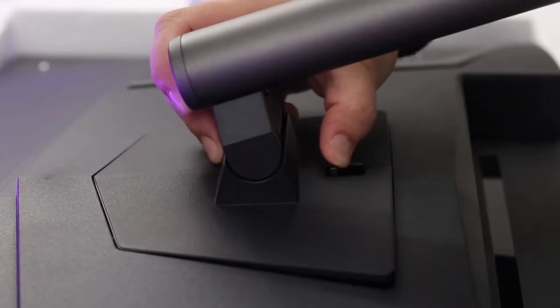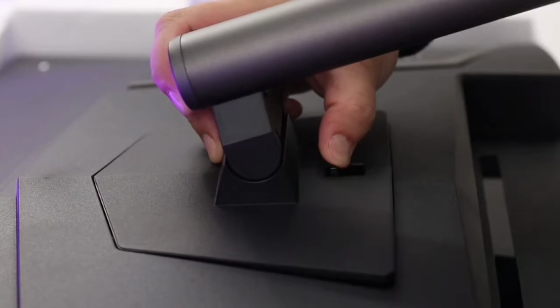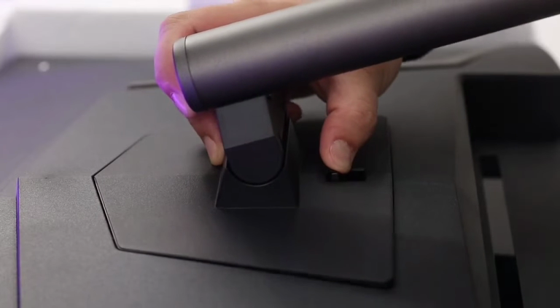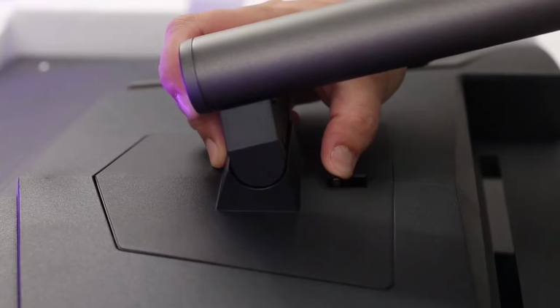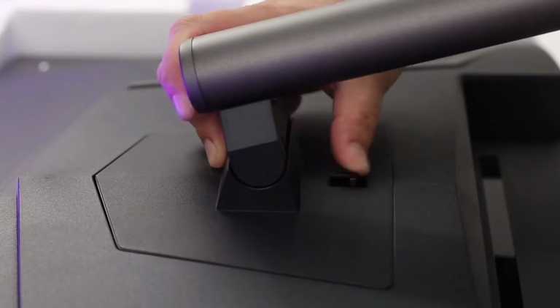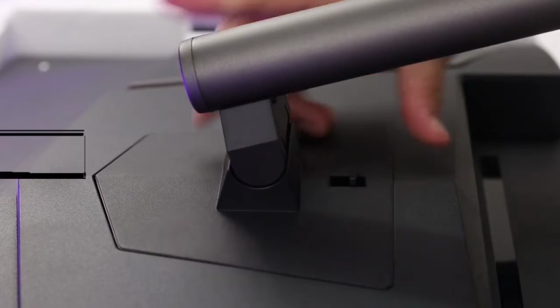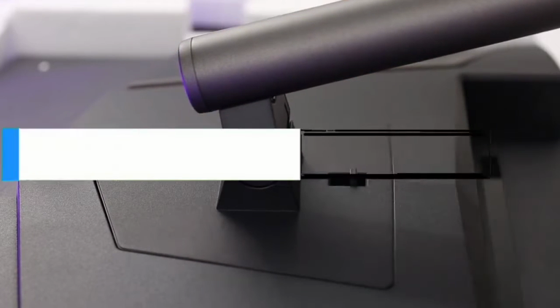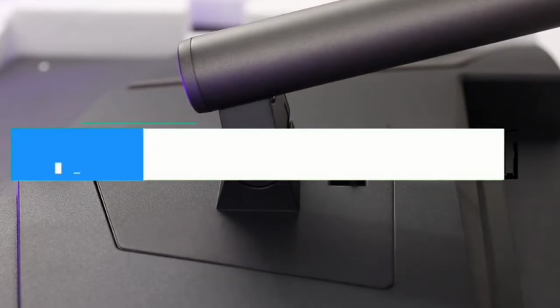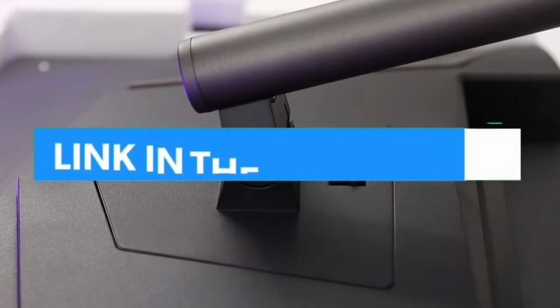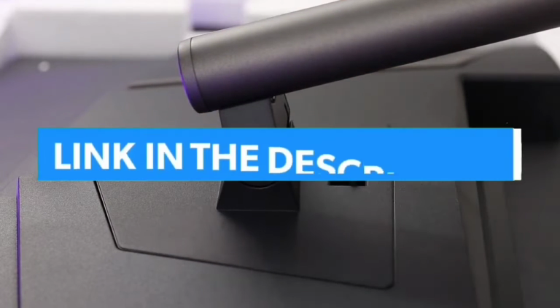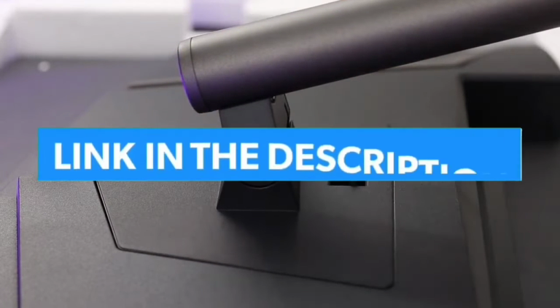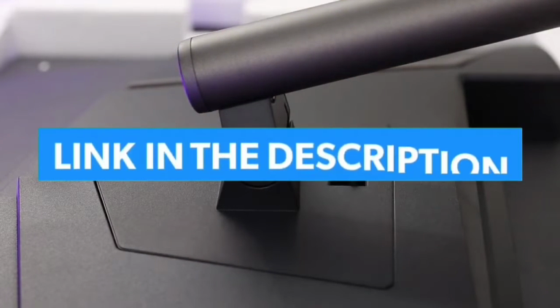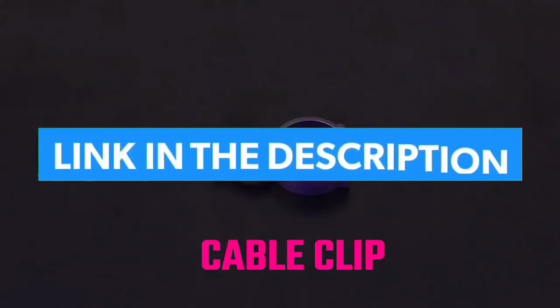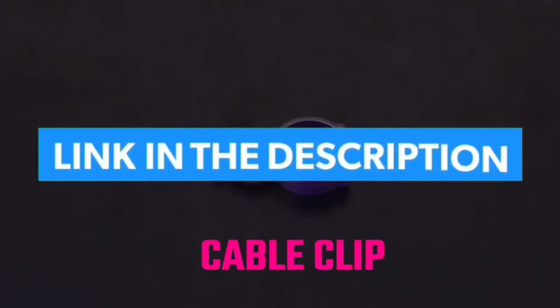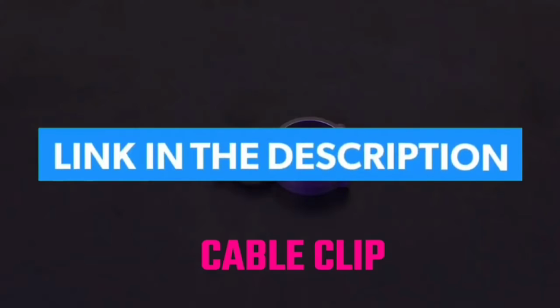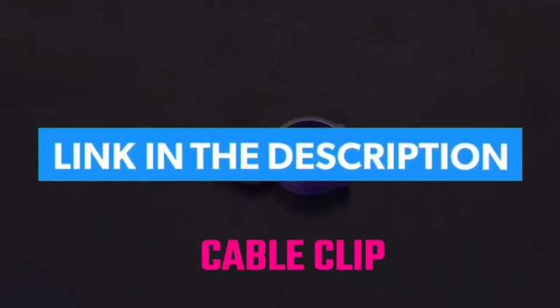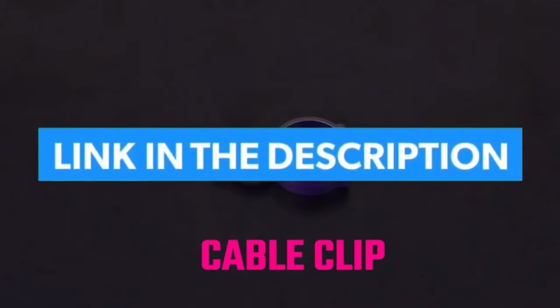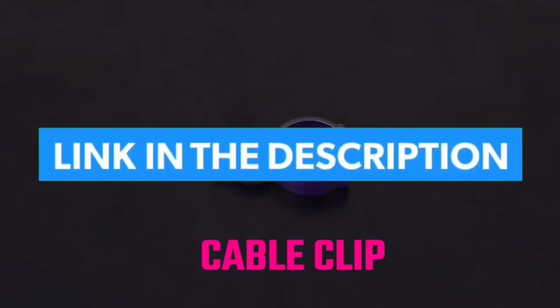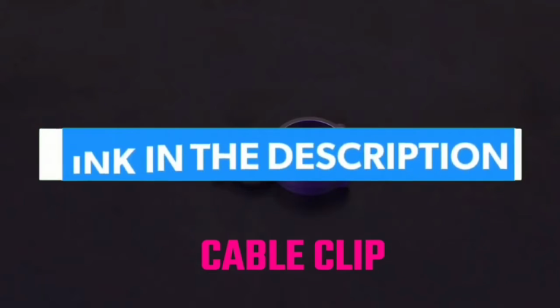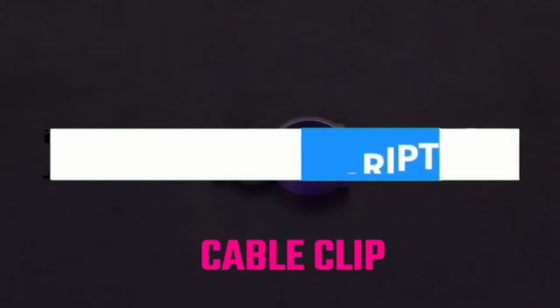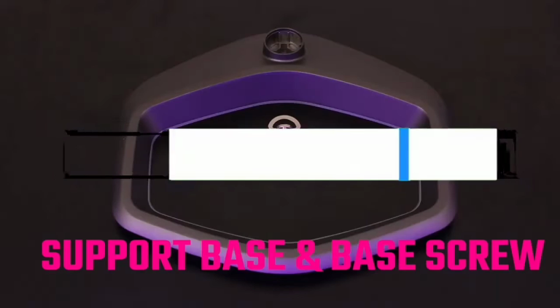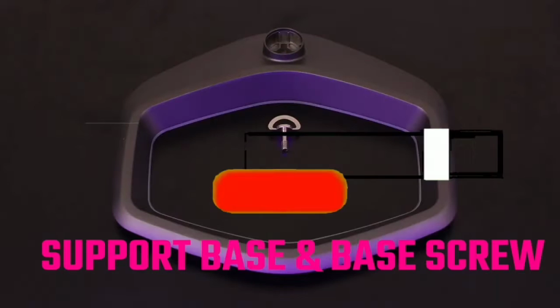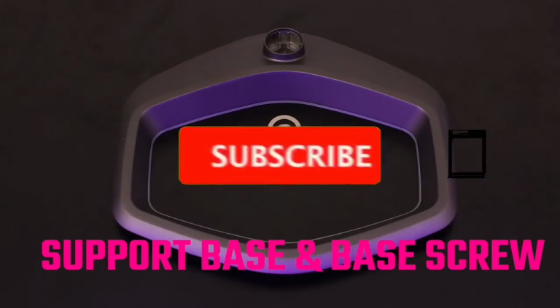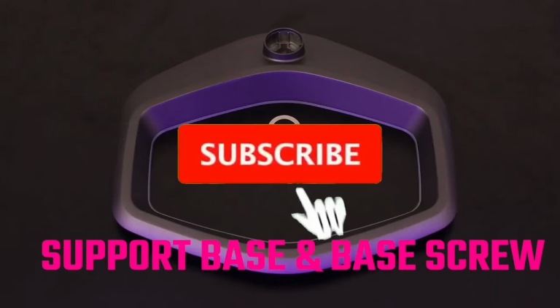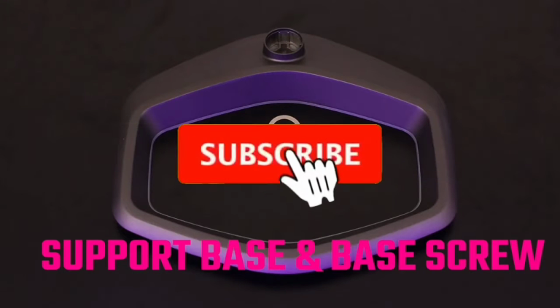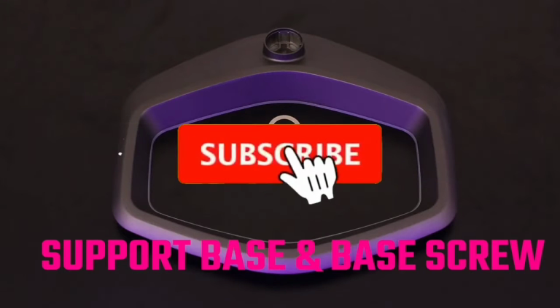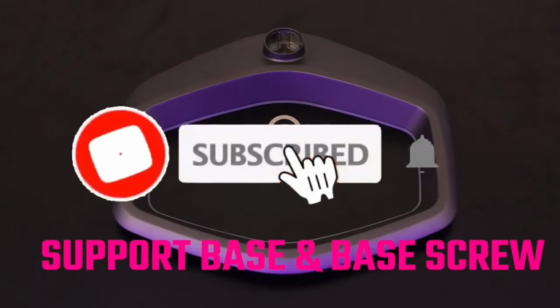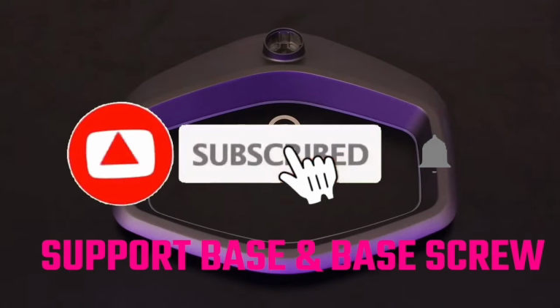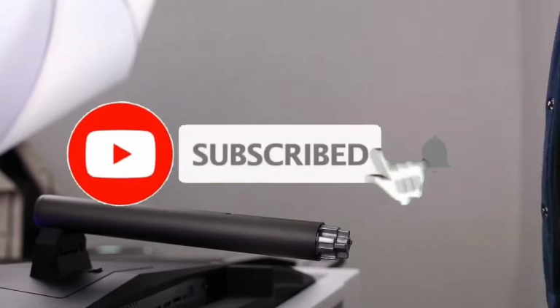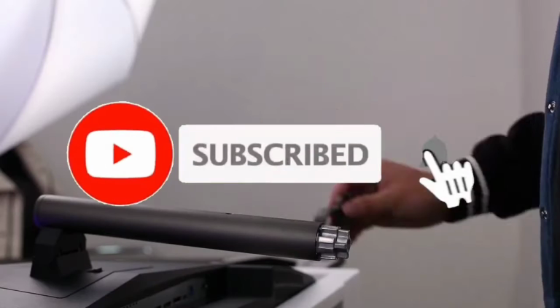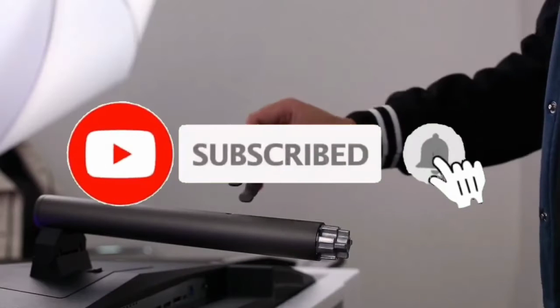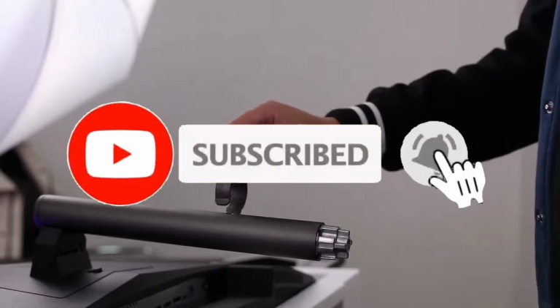If you want to see their price and find out more information about them, you can check our links in the description below and like, comment, share this video, and subscribe to our channel.